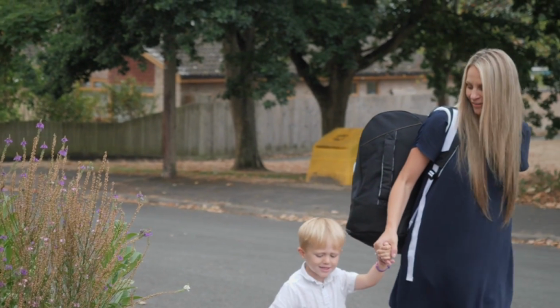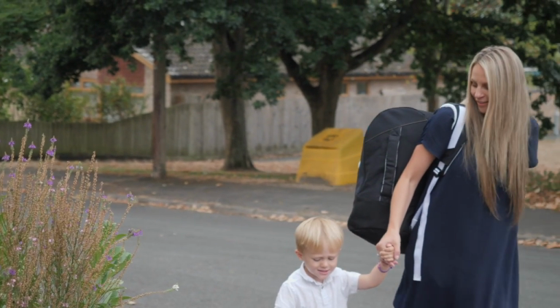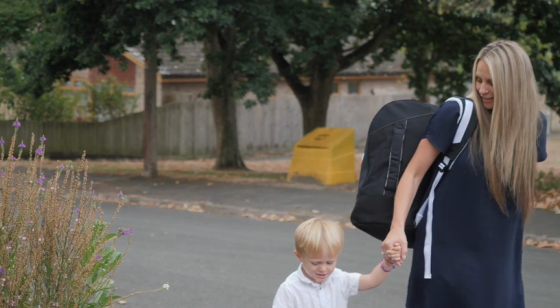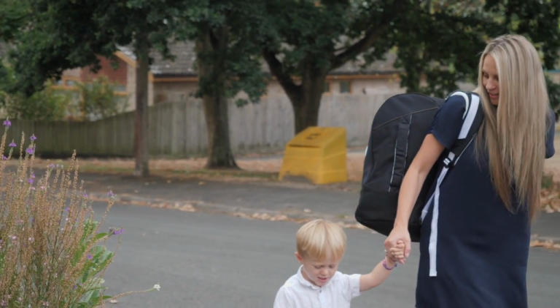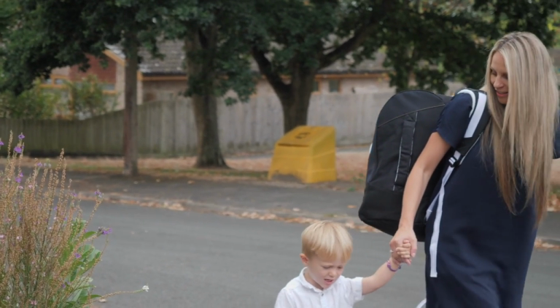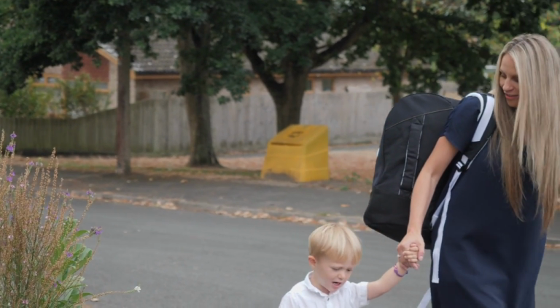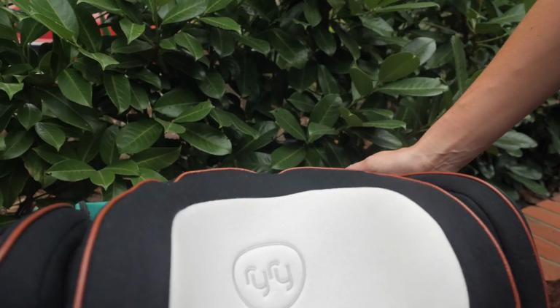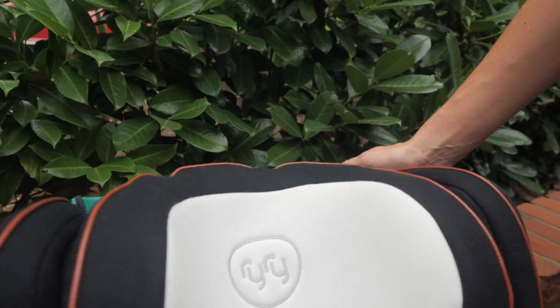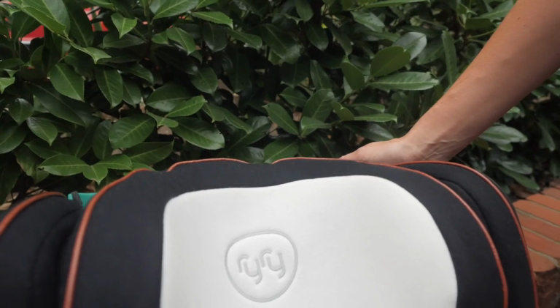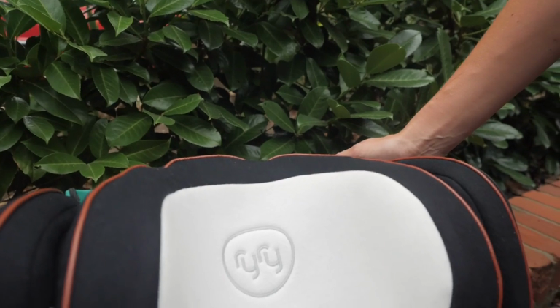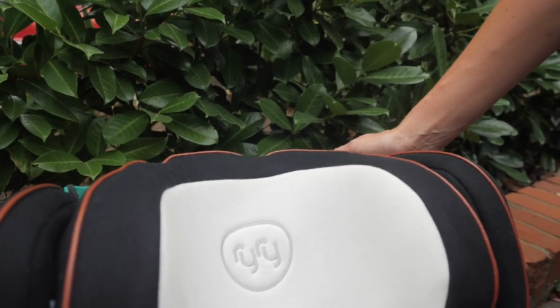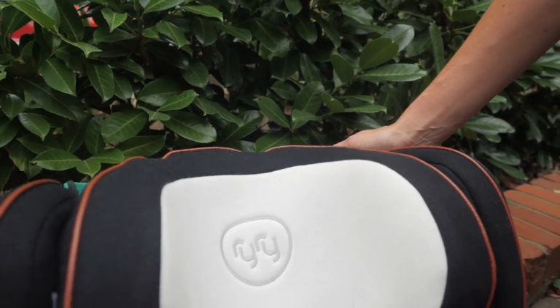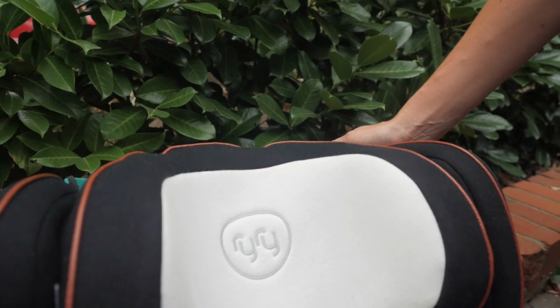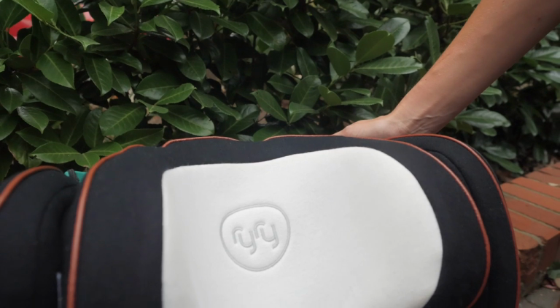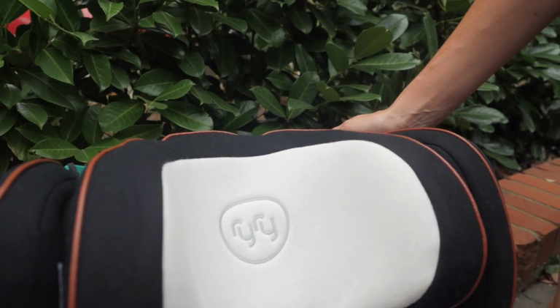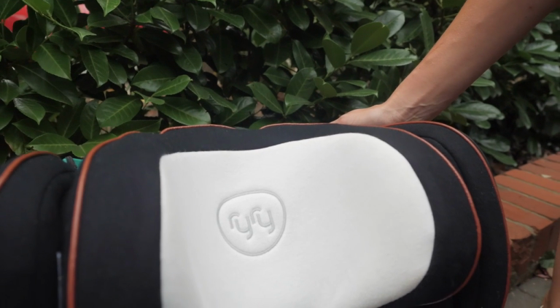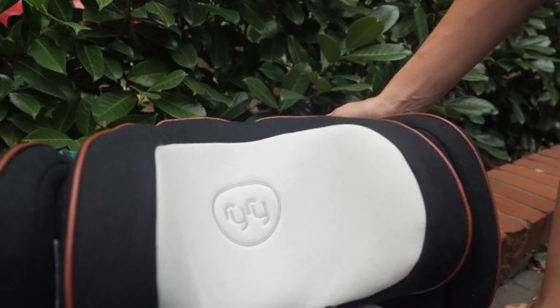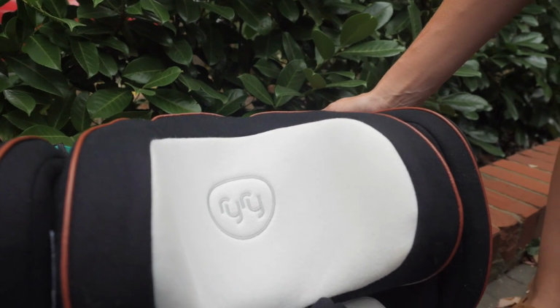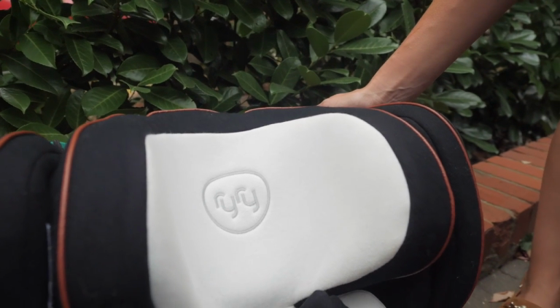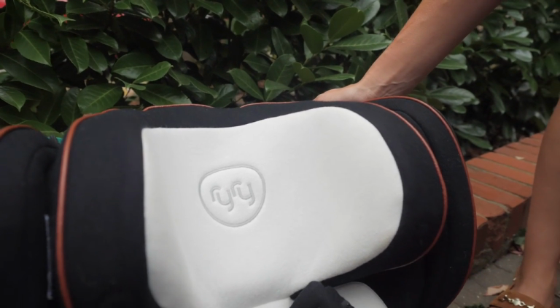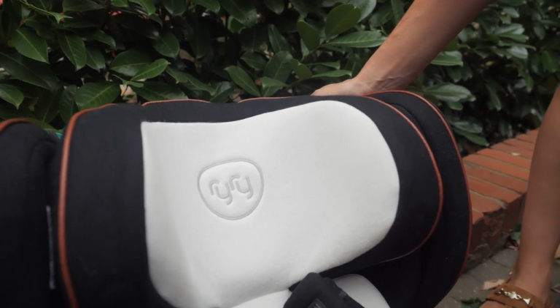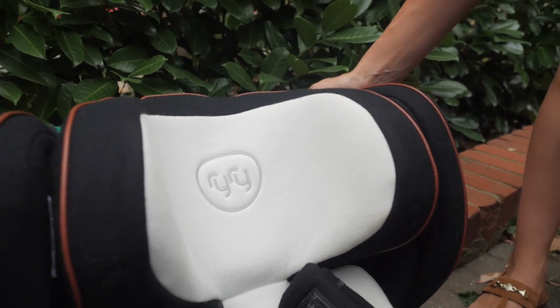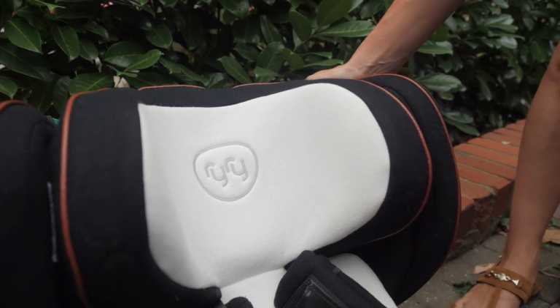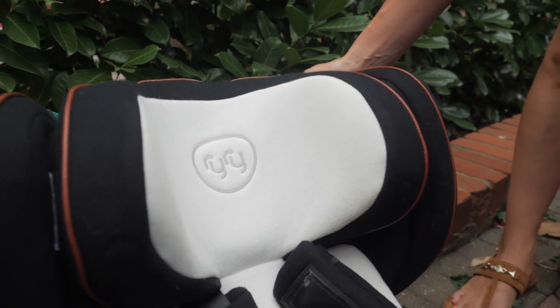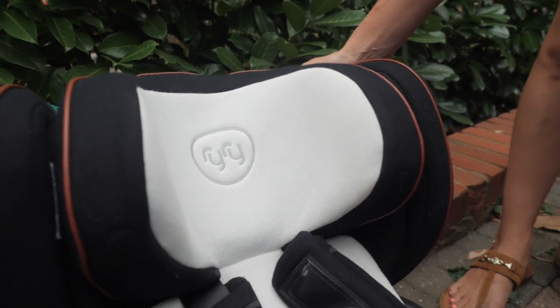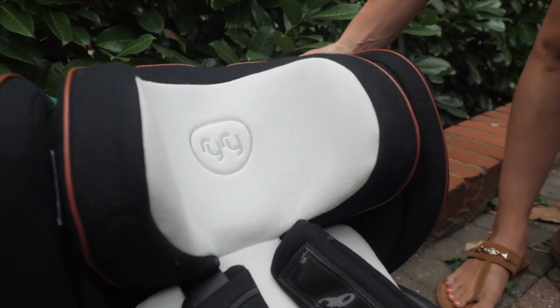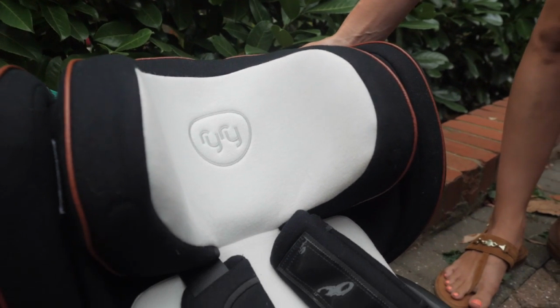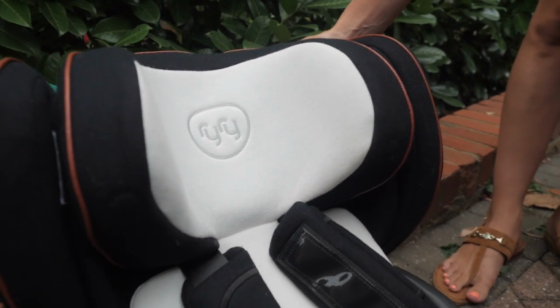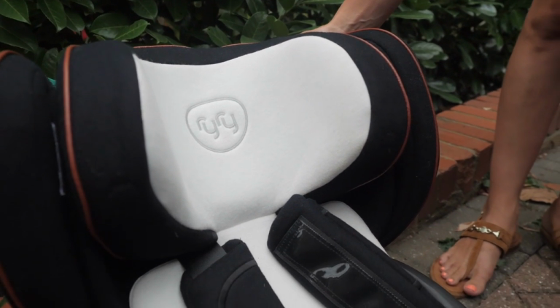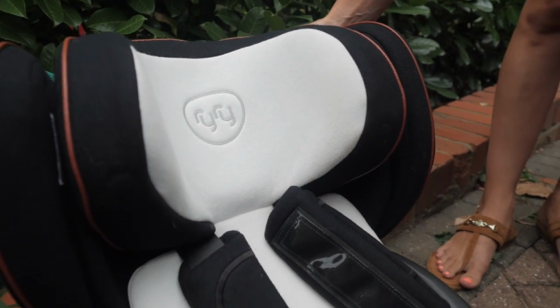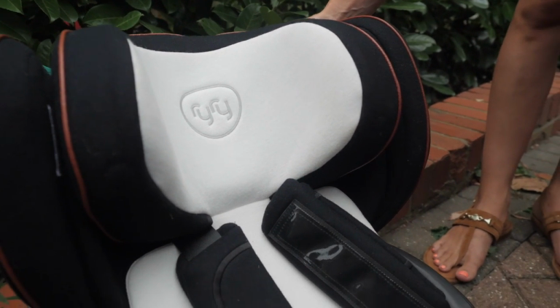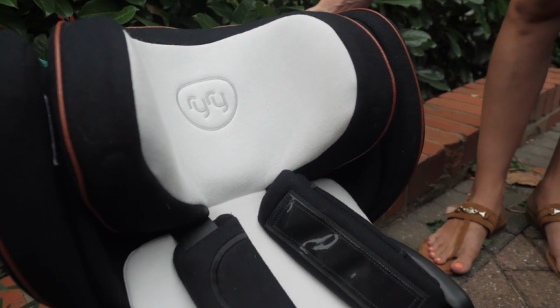The Scullop features a foam pad on either side of the seat which absorbs kinetic energy in the event of a side impact.